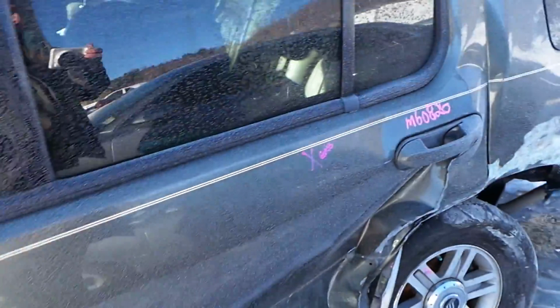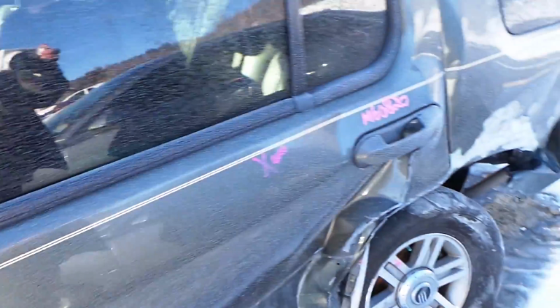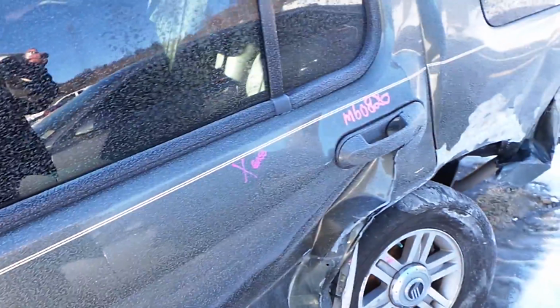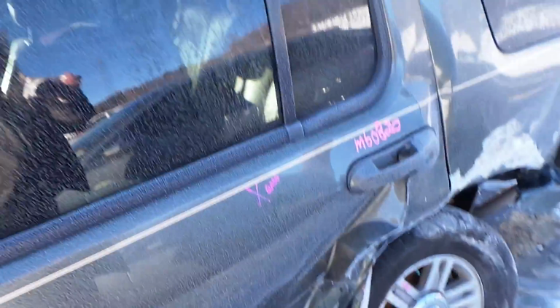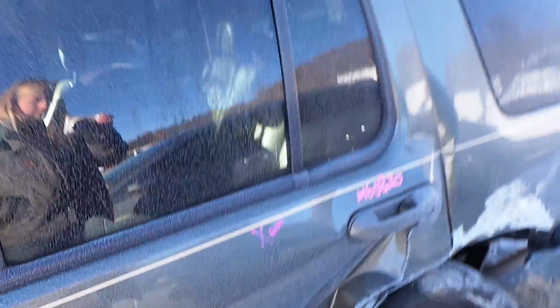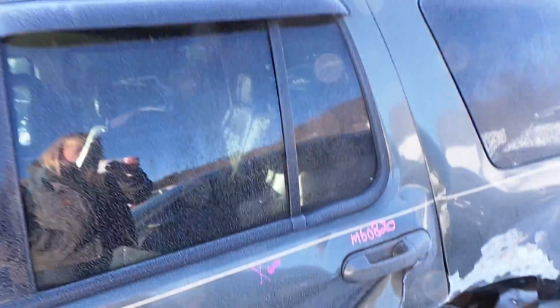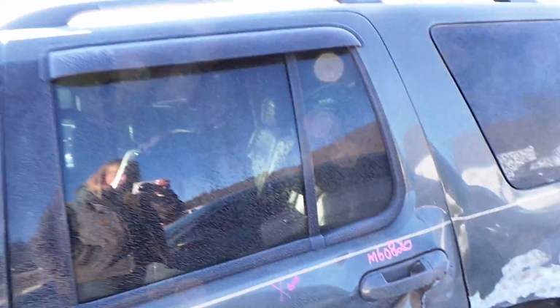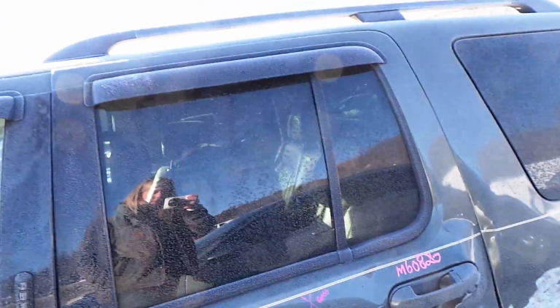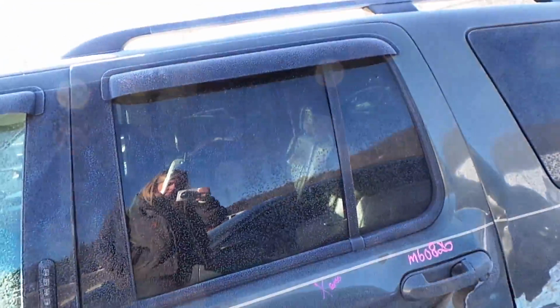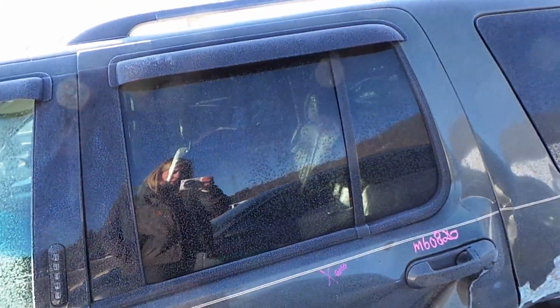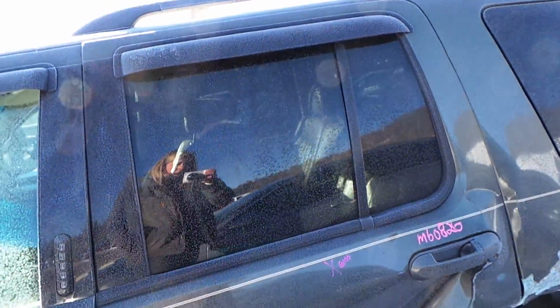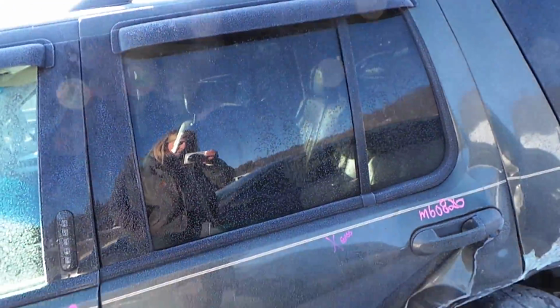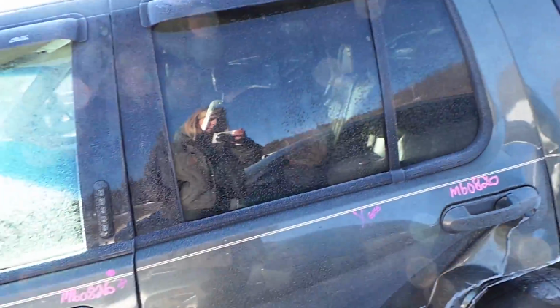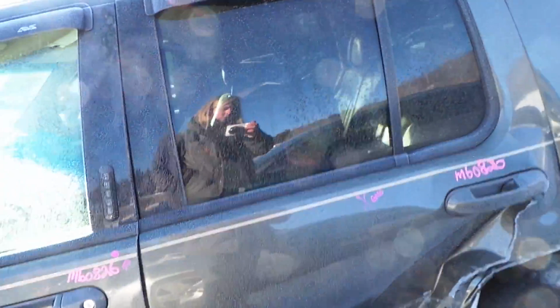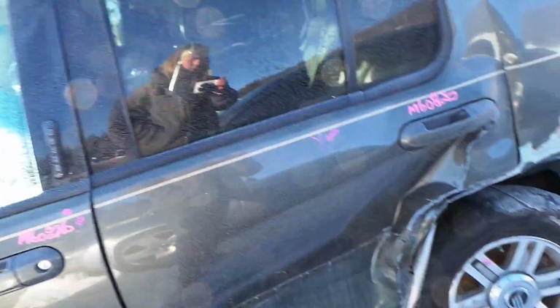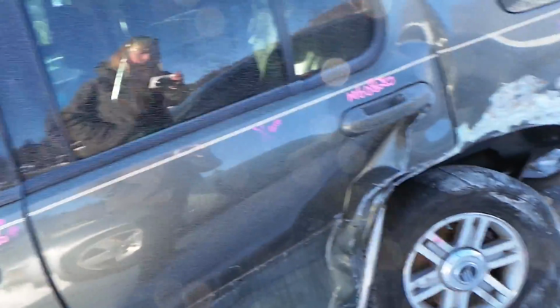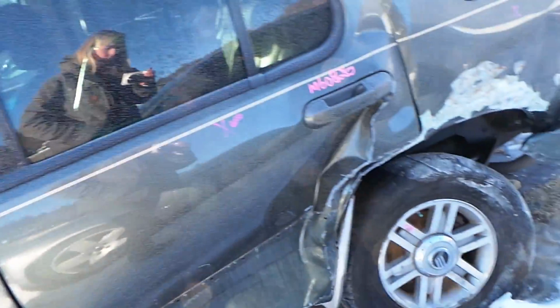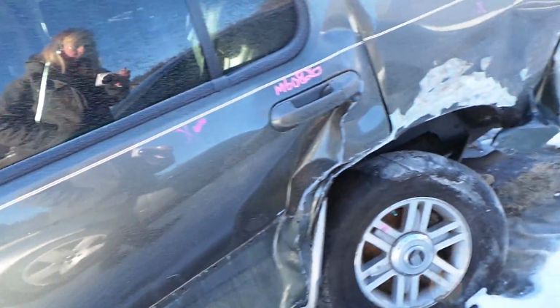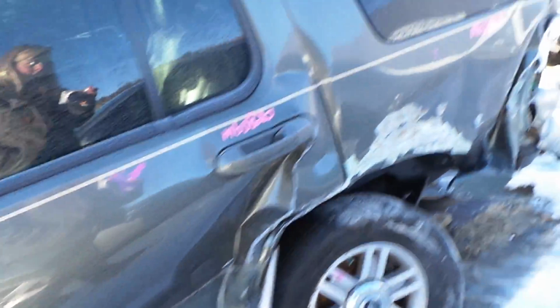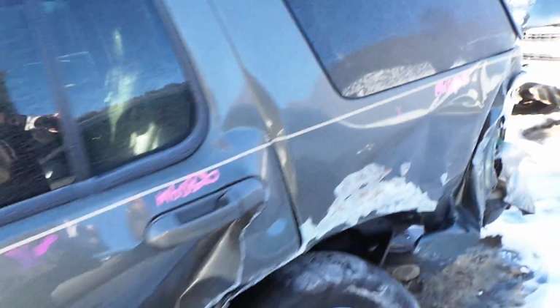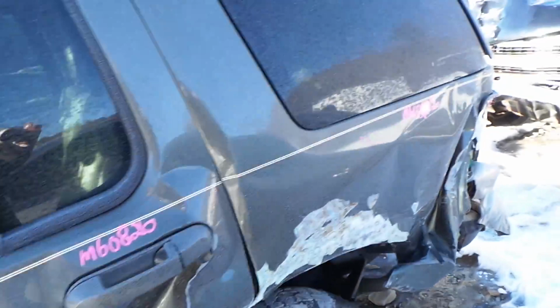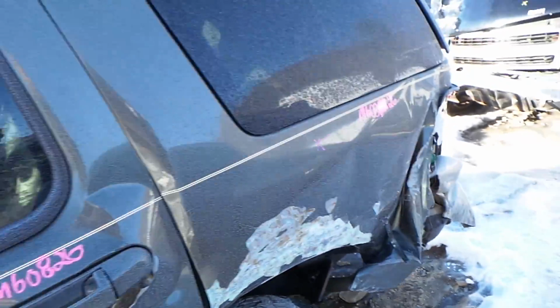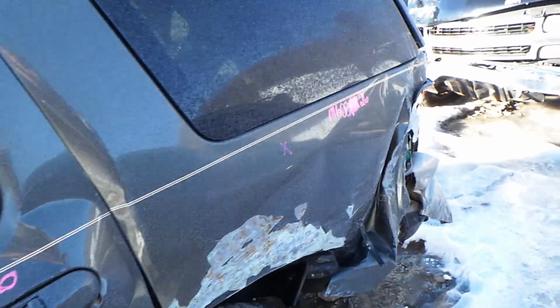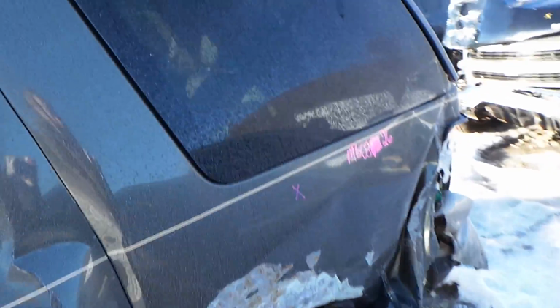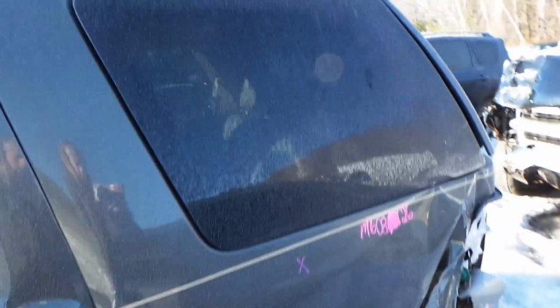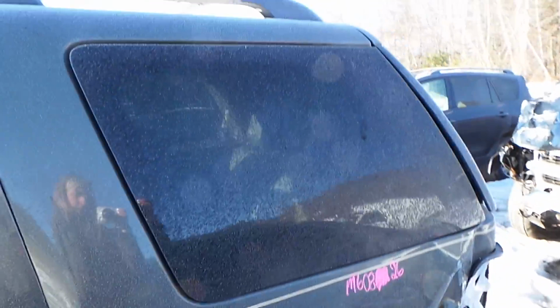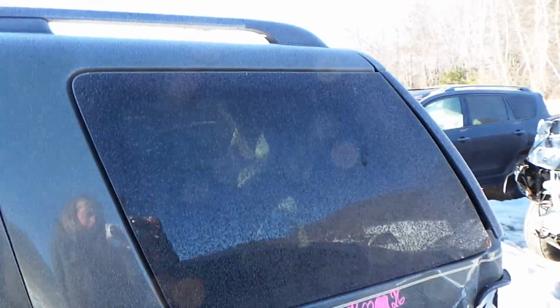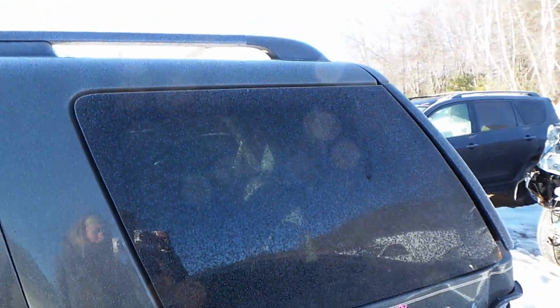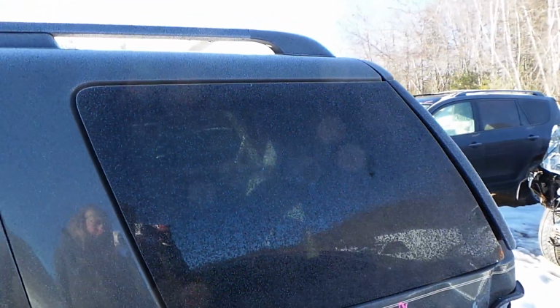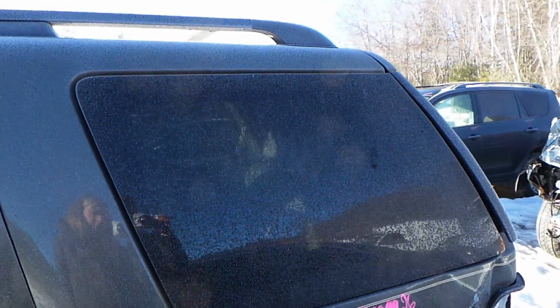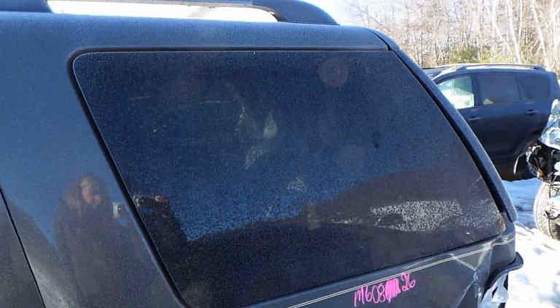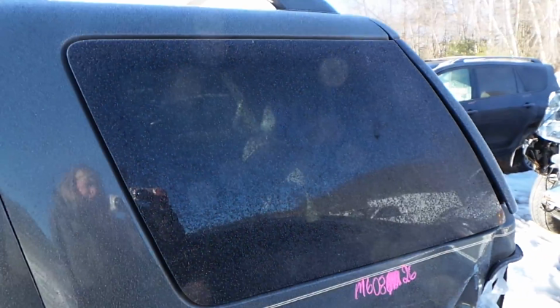The driver's side rear door is good for the glass. The quarter glass is also good.